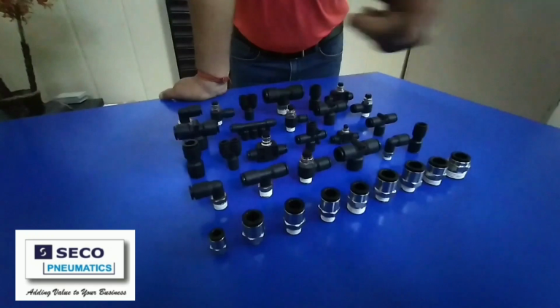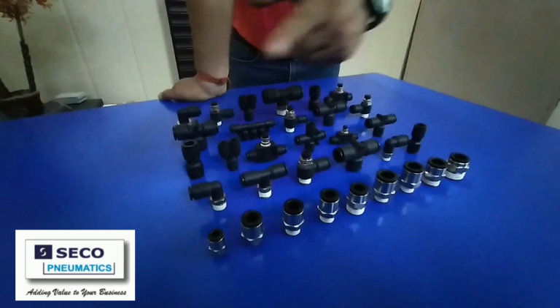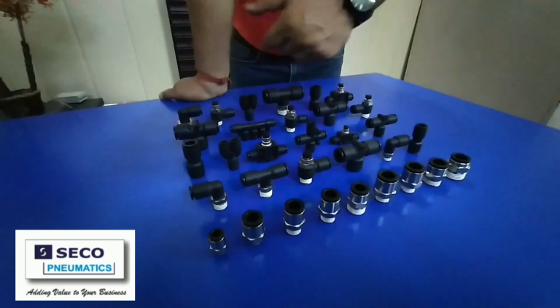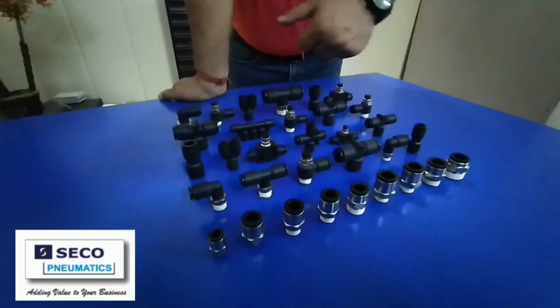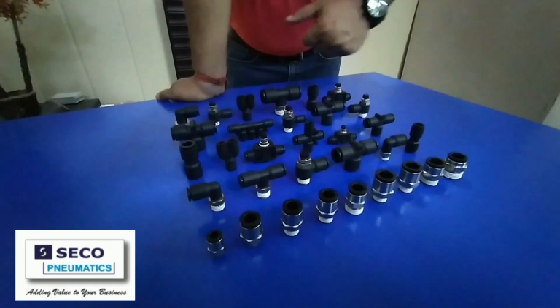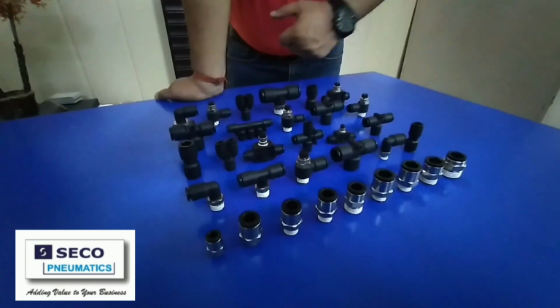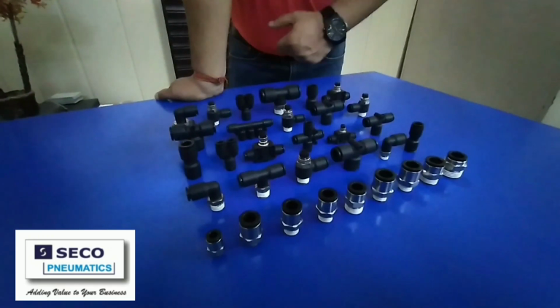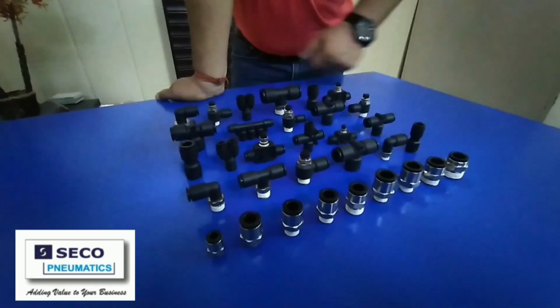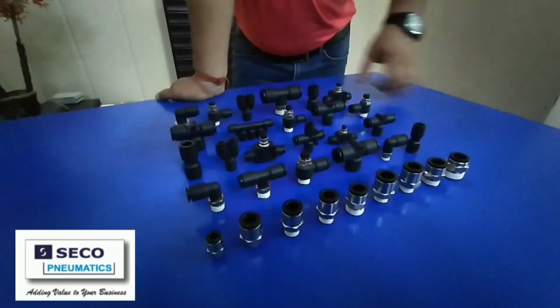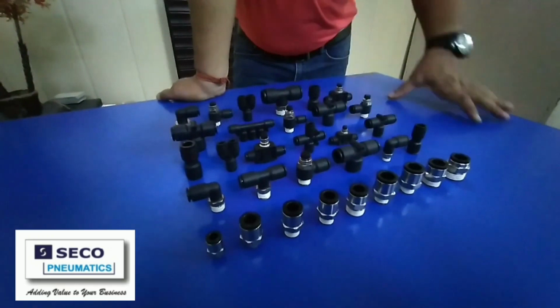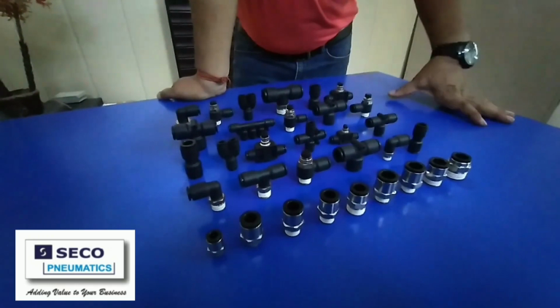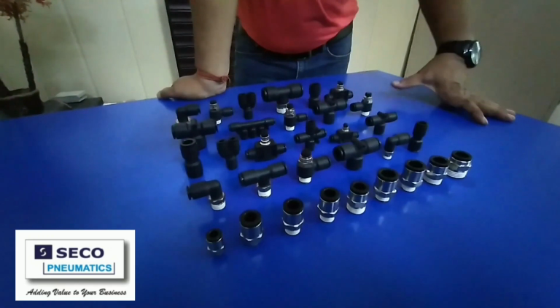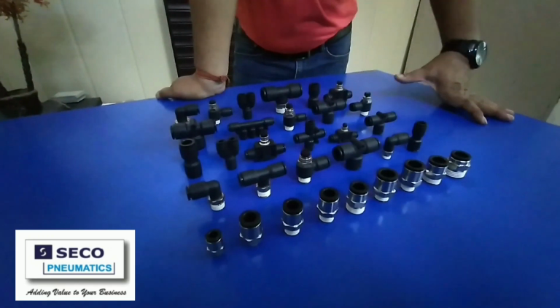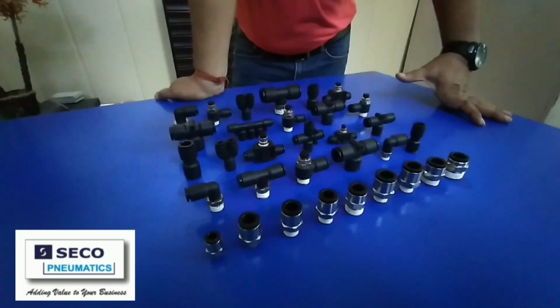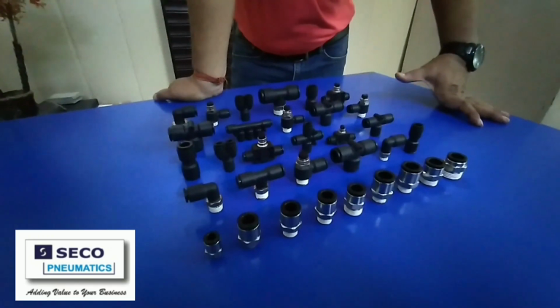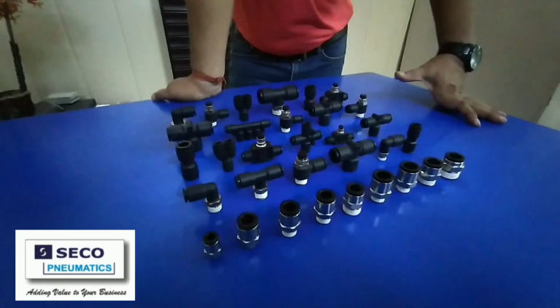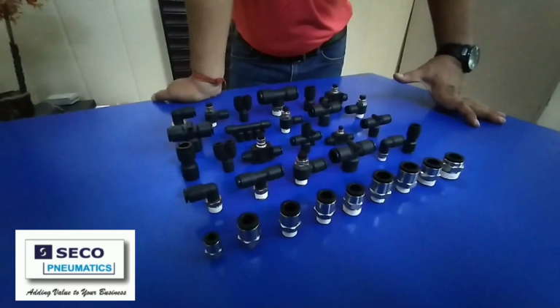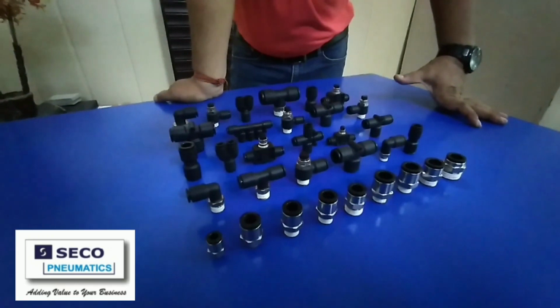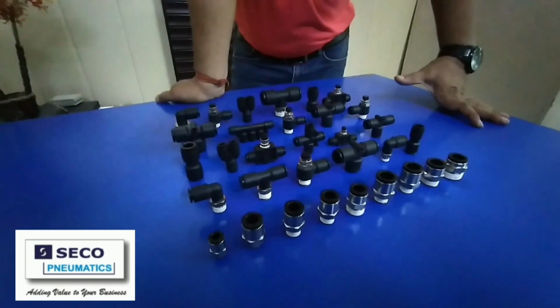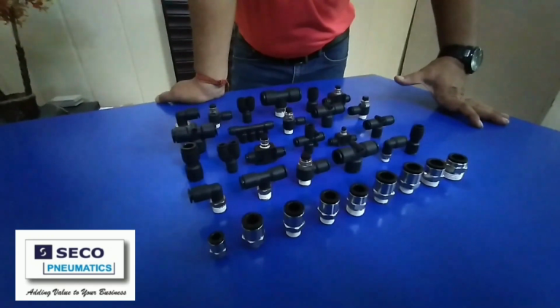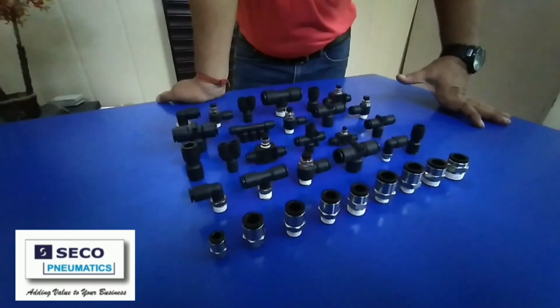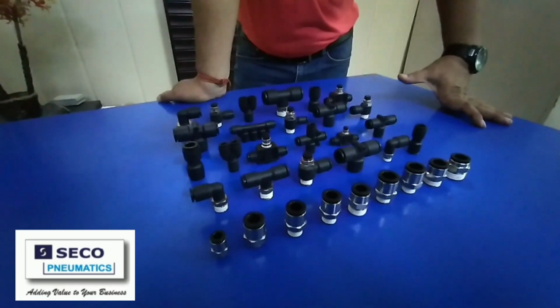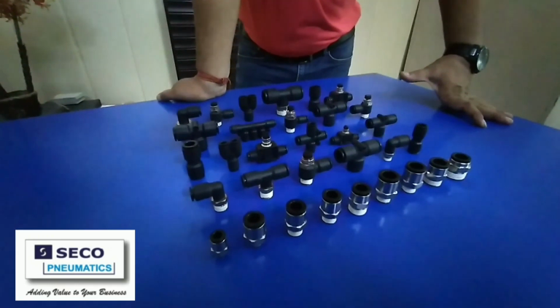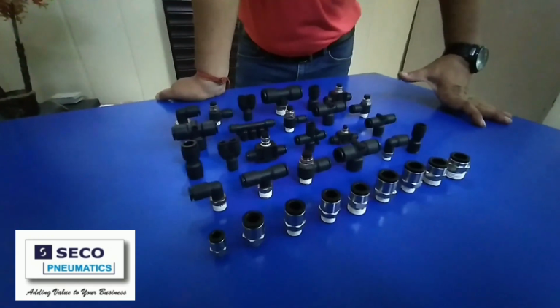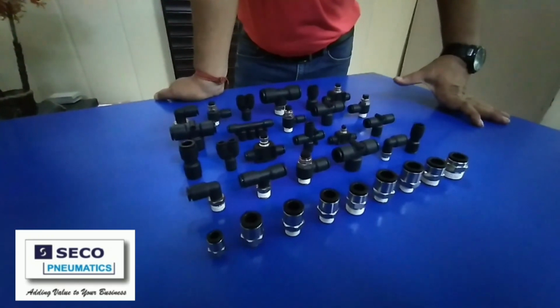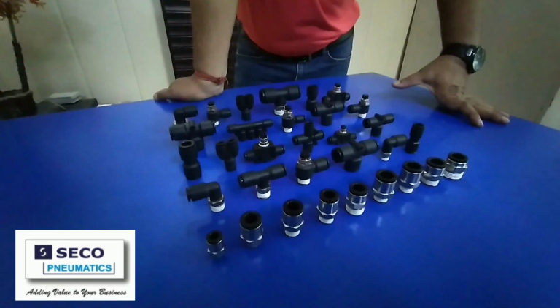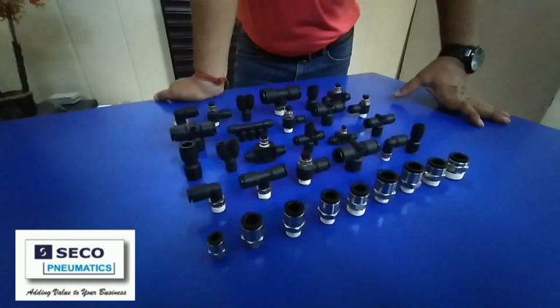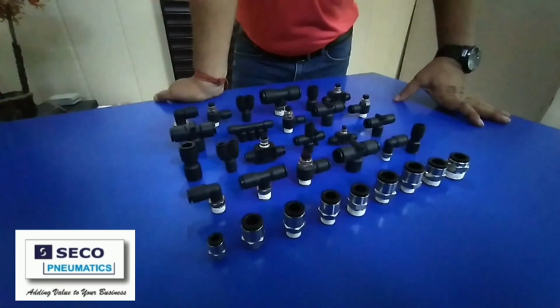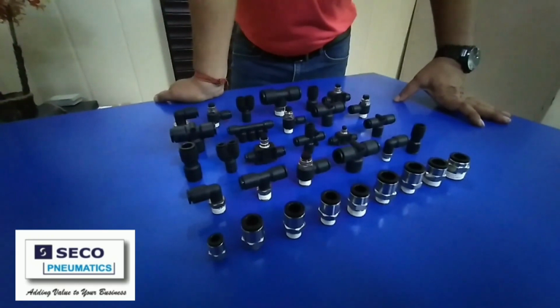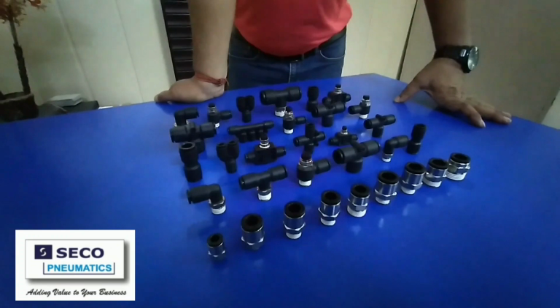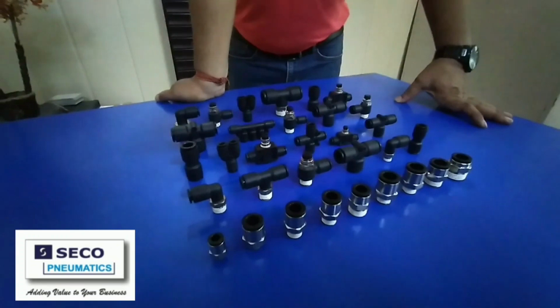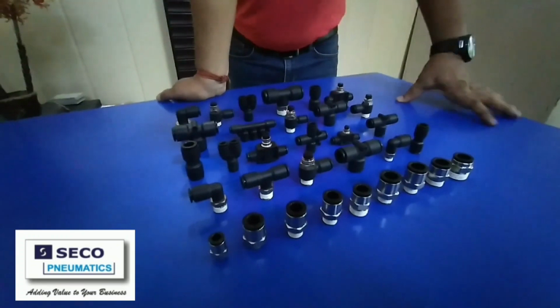These fittings are all available in bulk. We can accept bulk inquiries and orders.